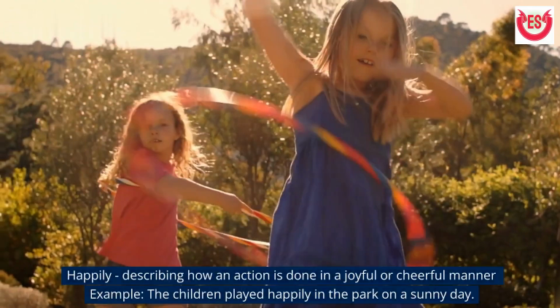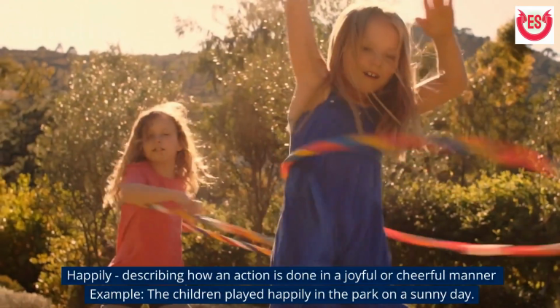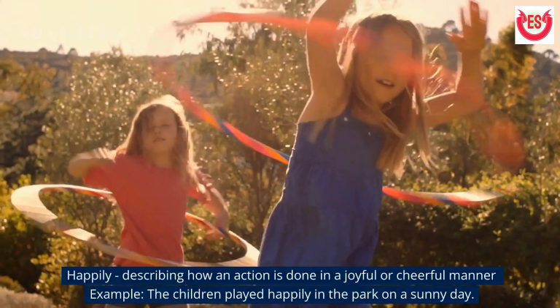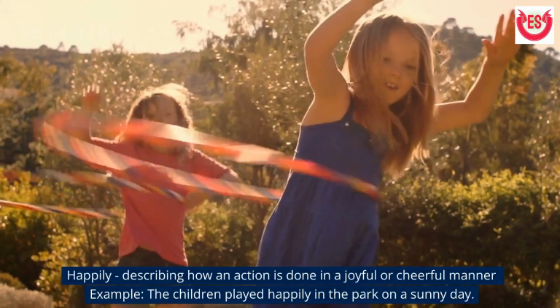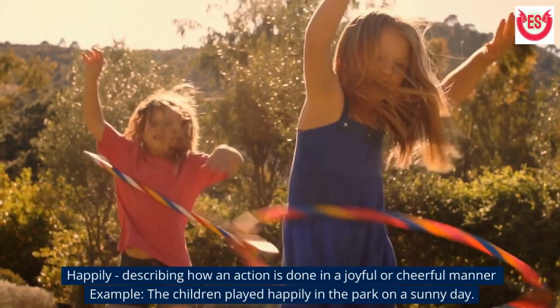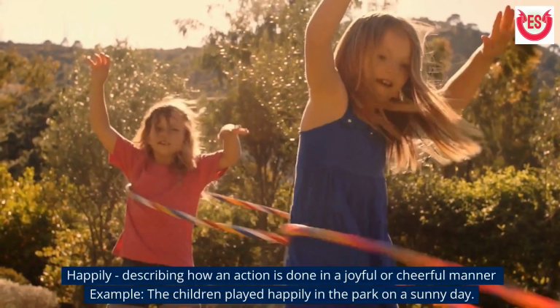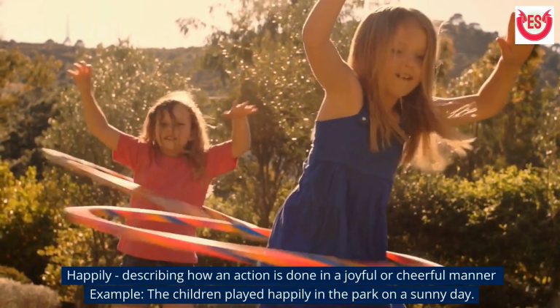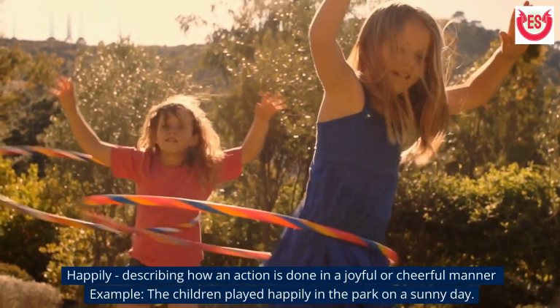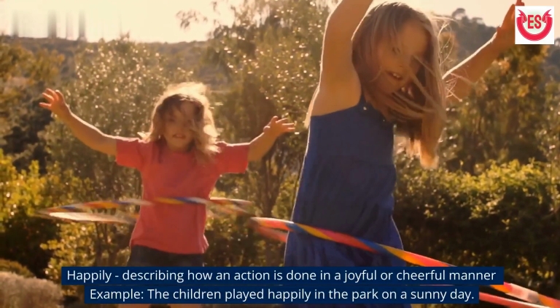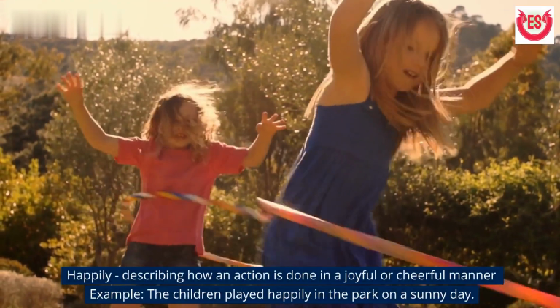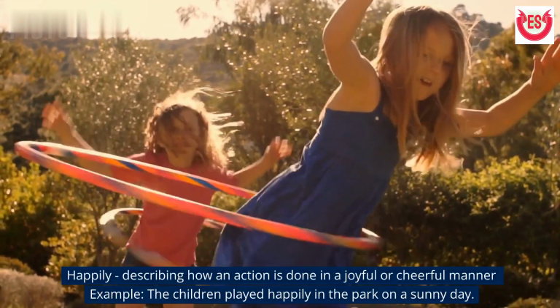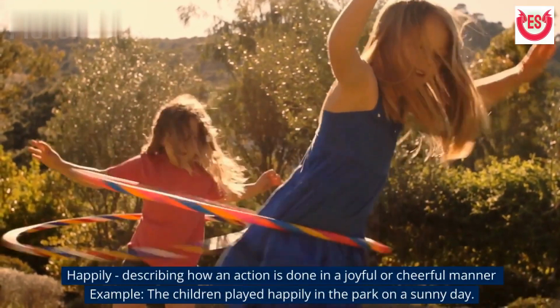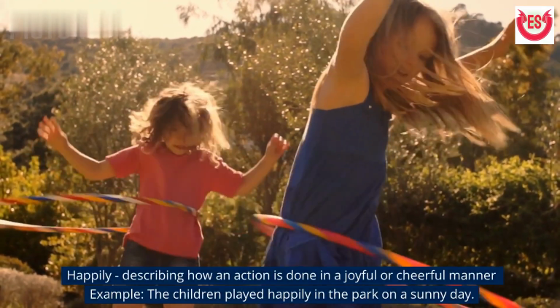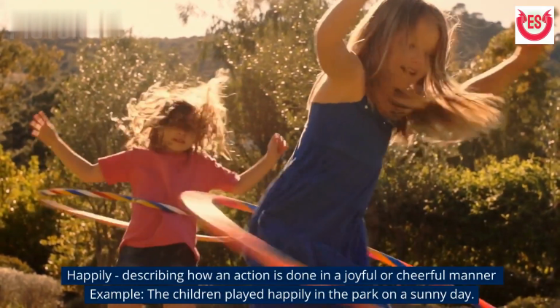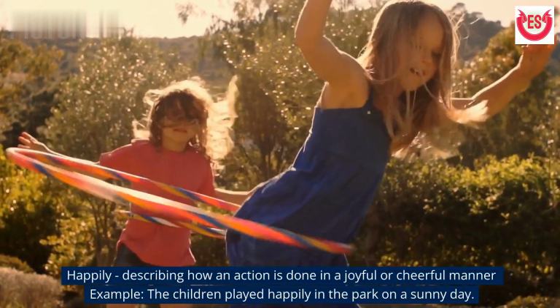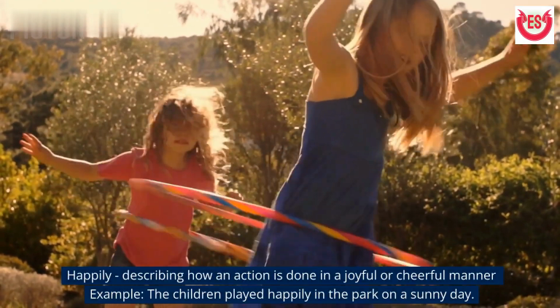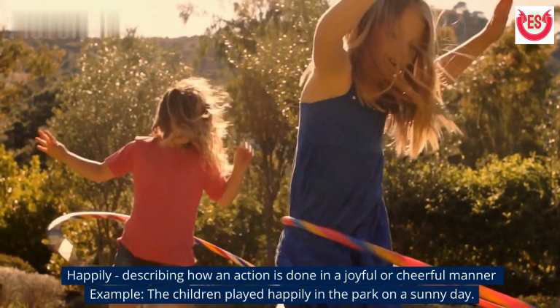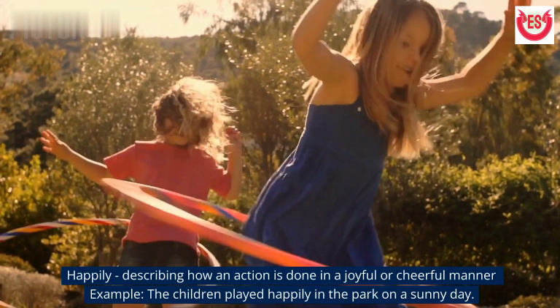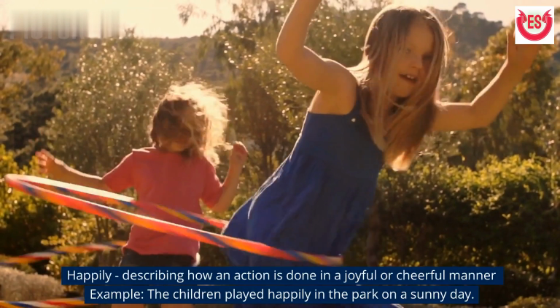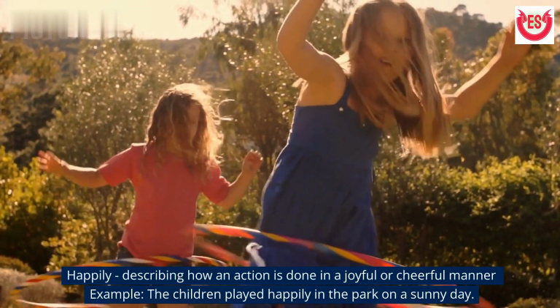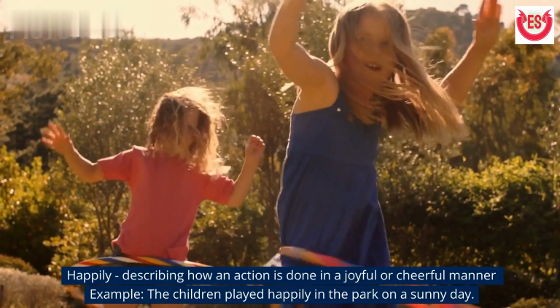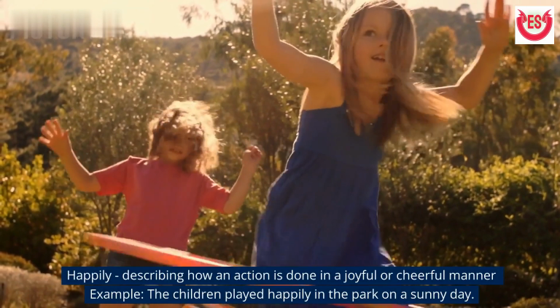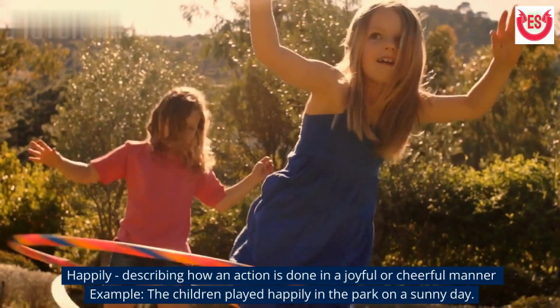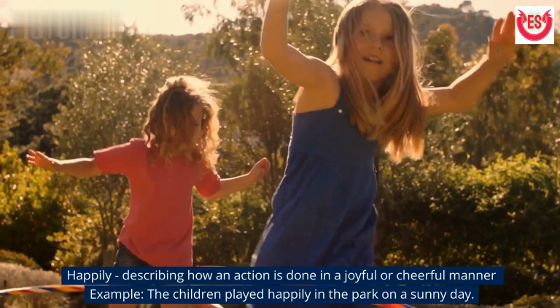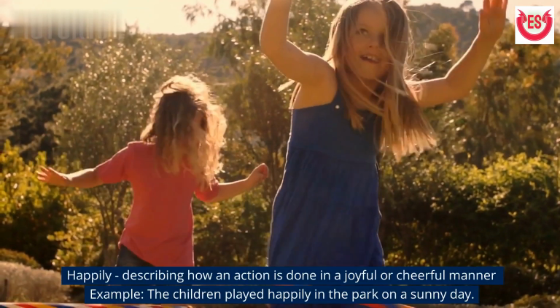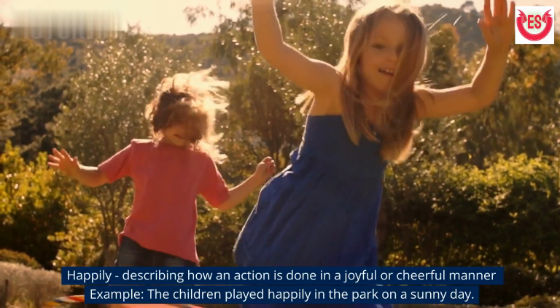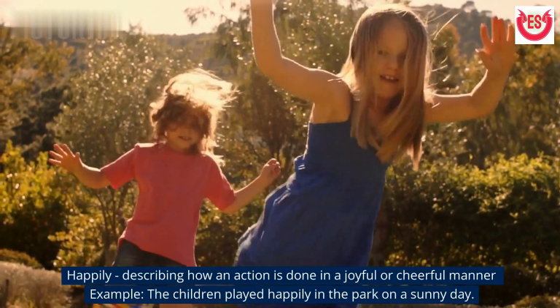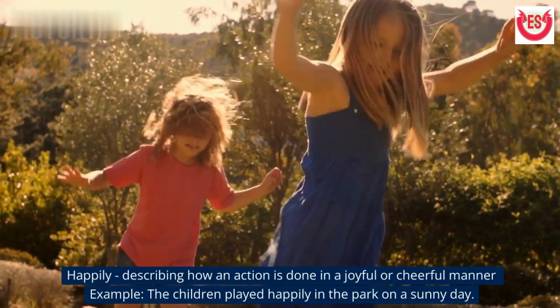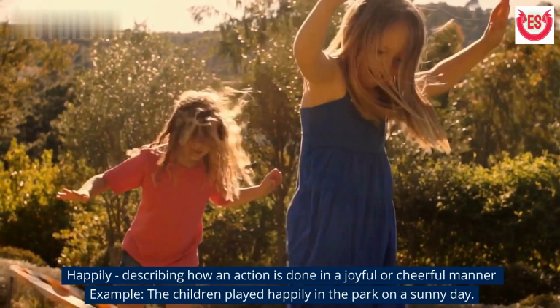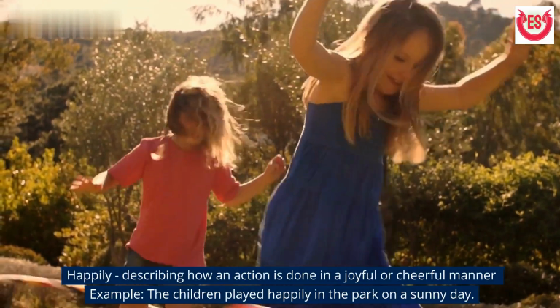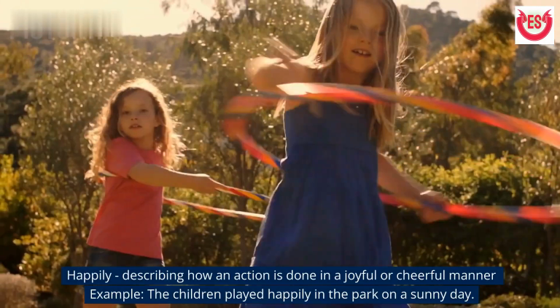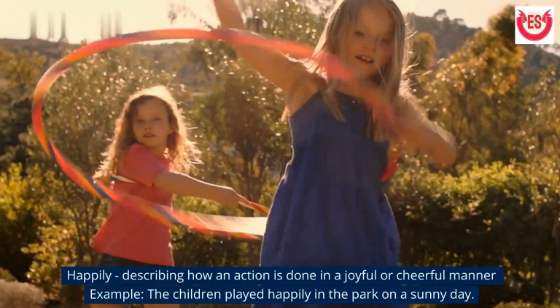'Happily' describes how an action is done in a joyful or cheerful manner. Example: The children played happily in the park on a sunny day.